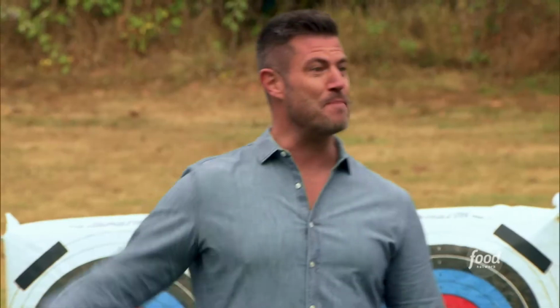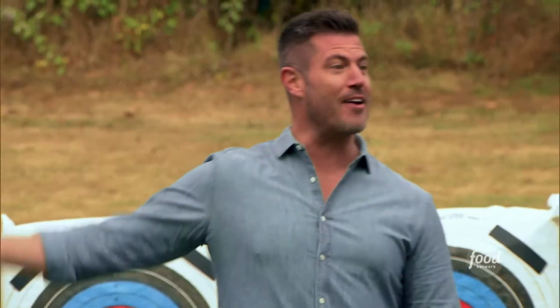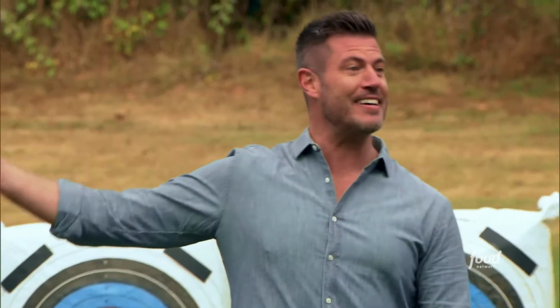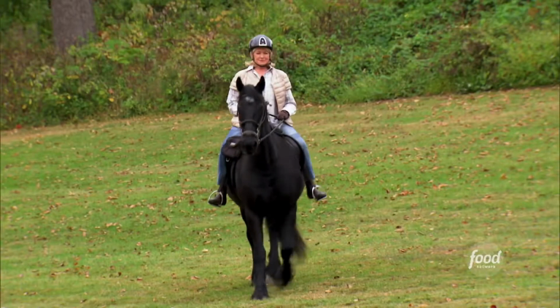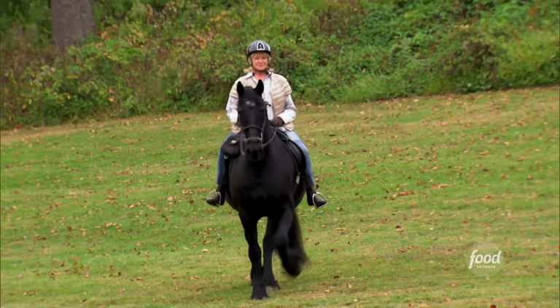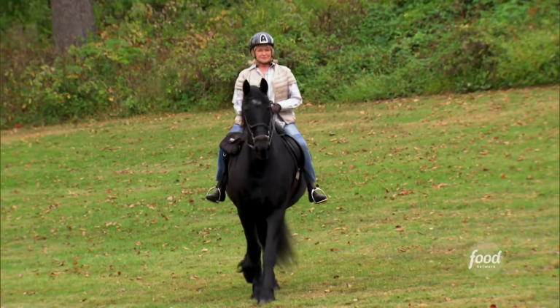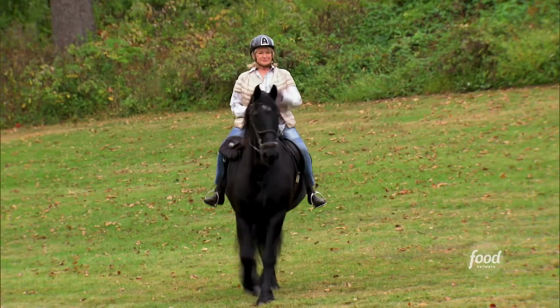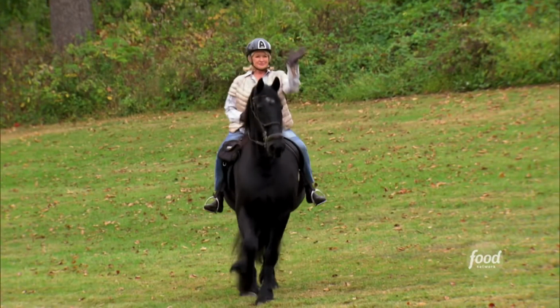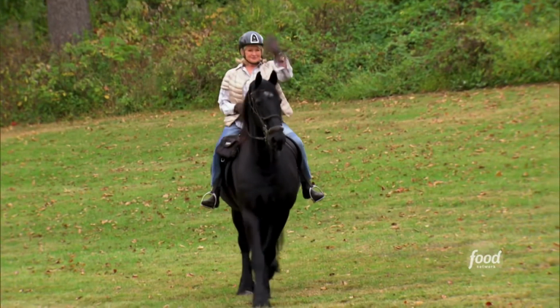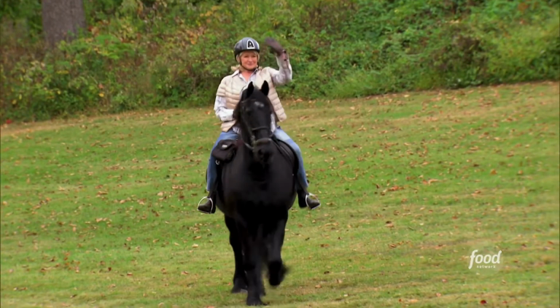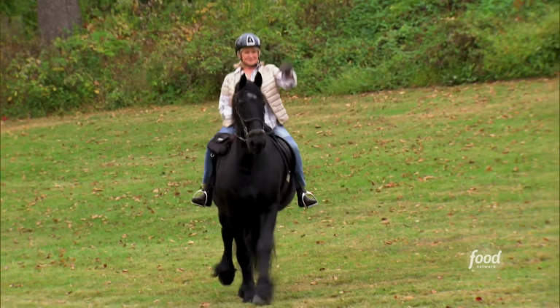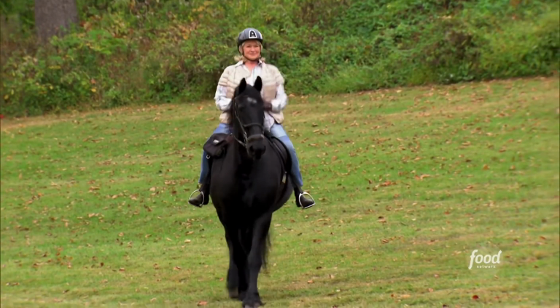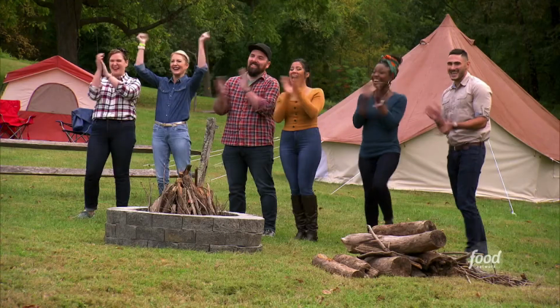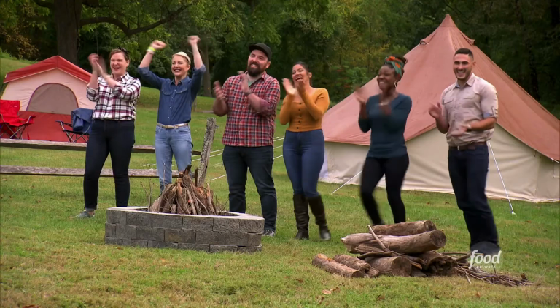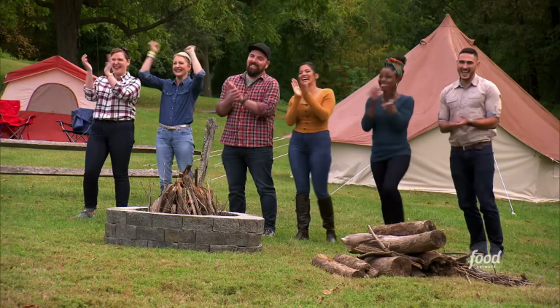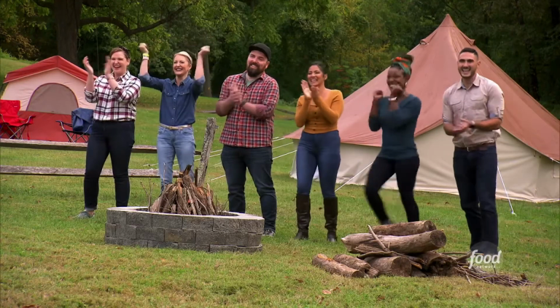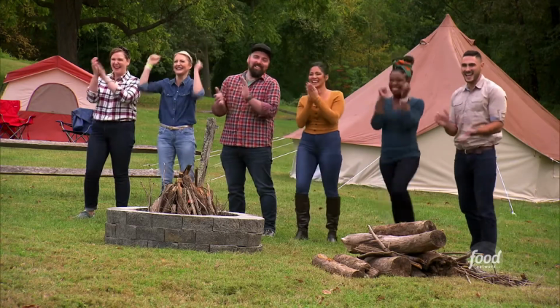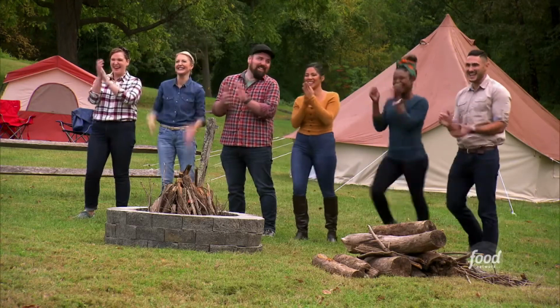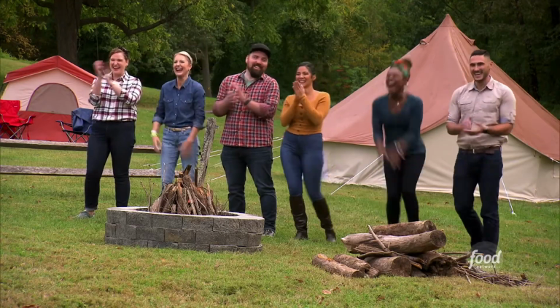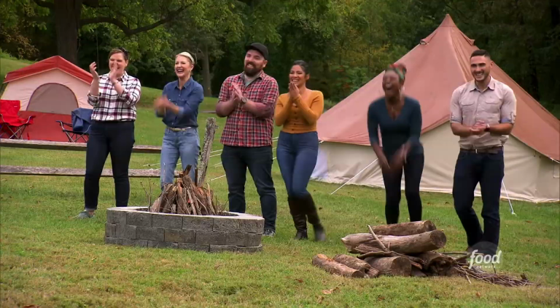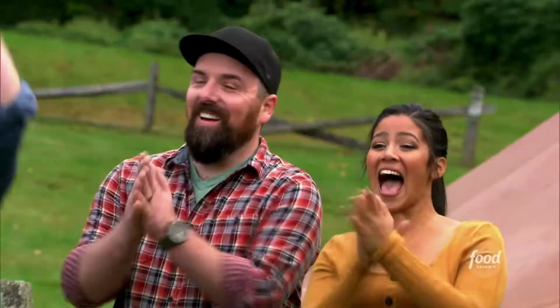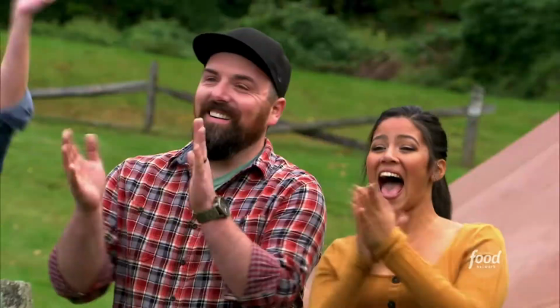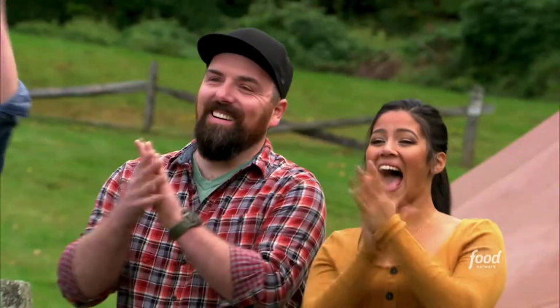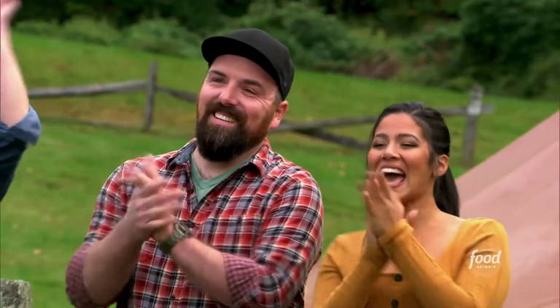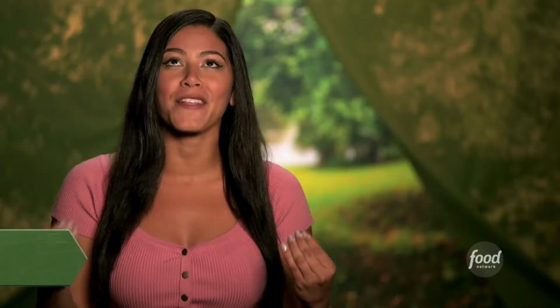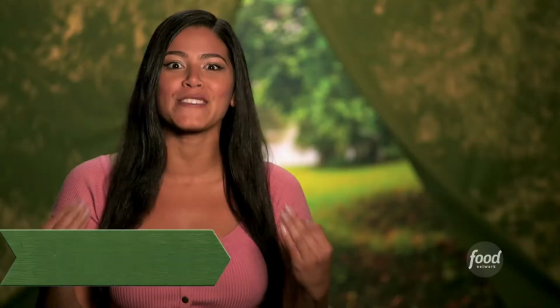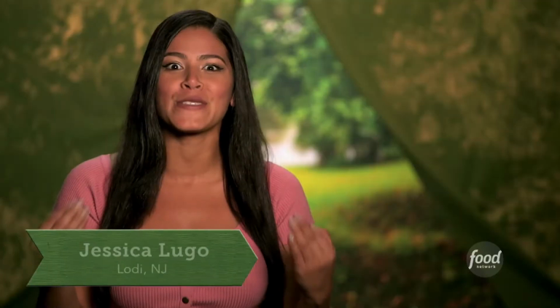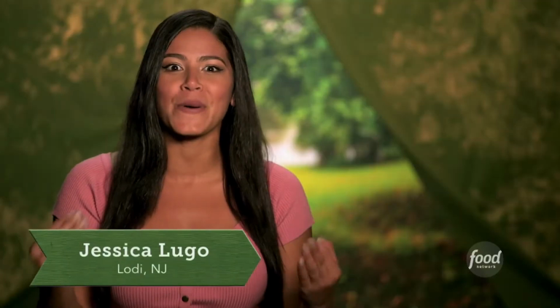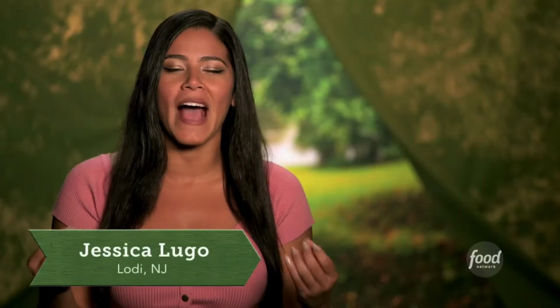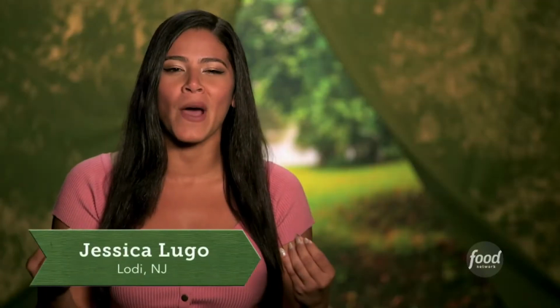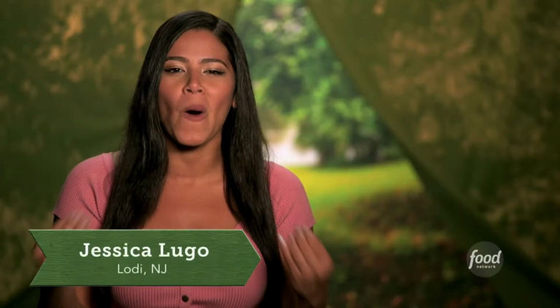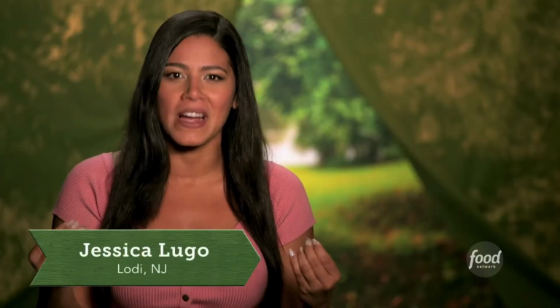Martha Stewart. Martha Stewart on a horse.